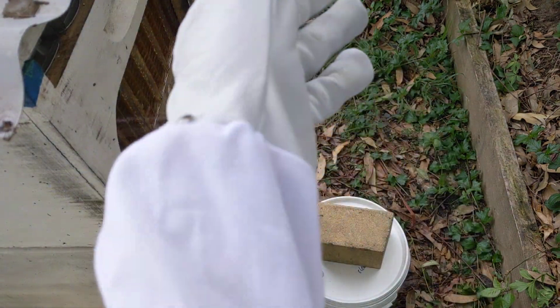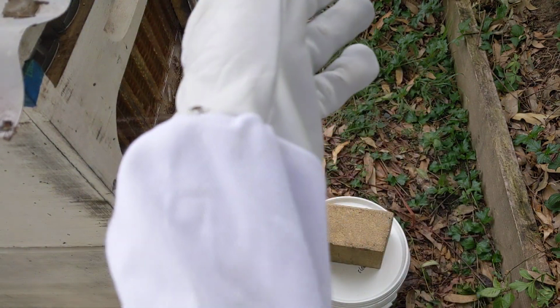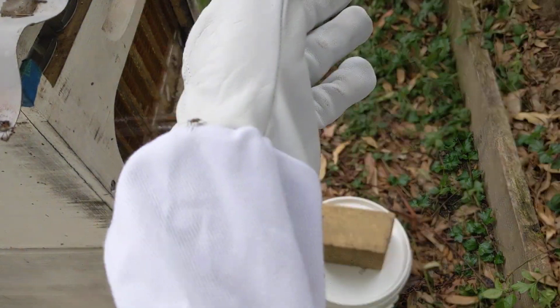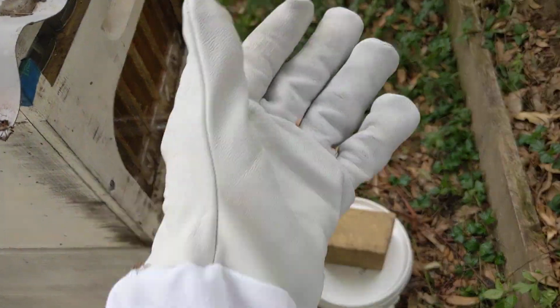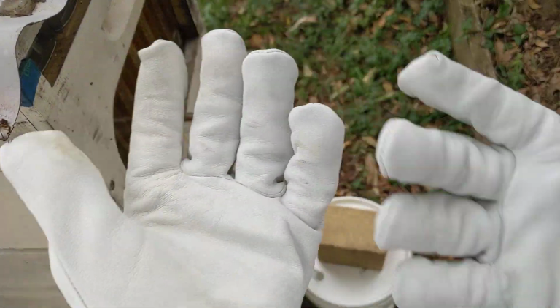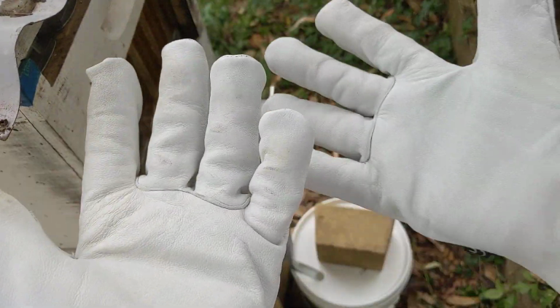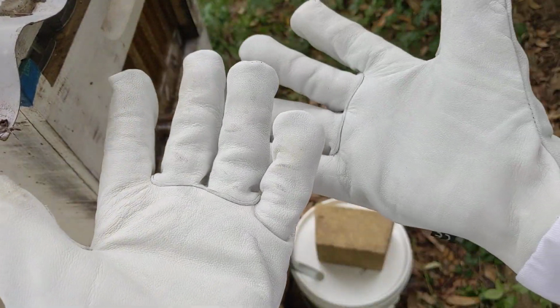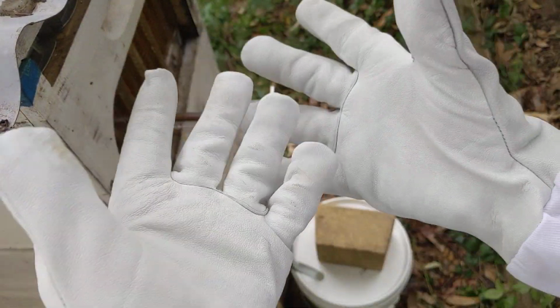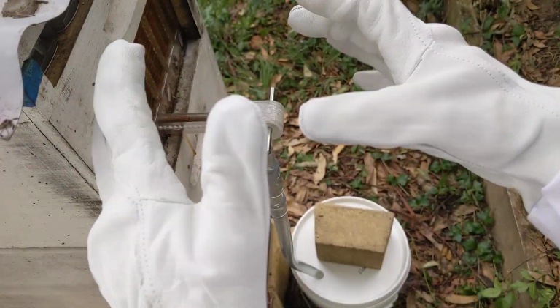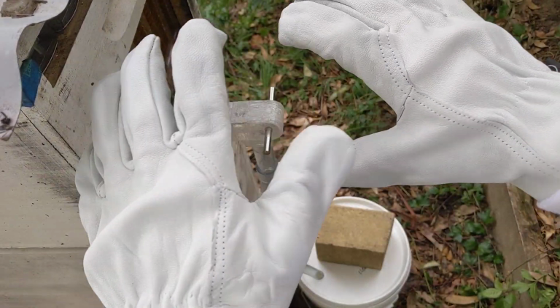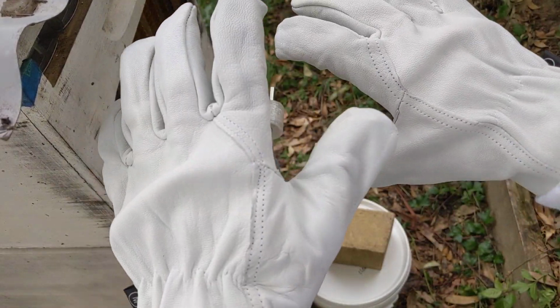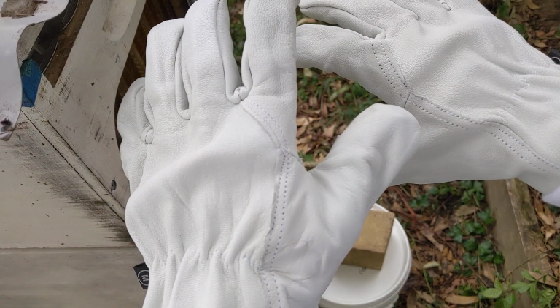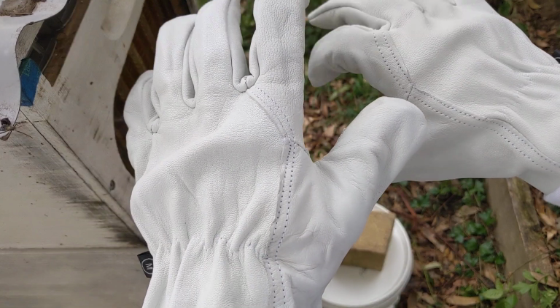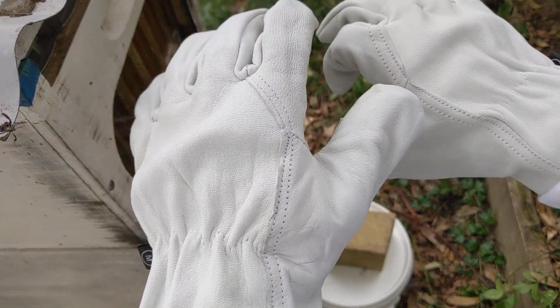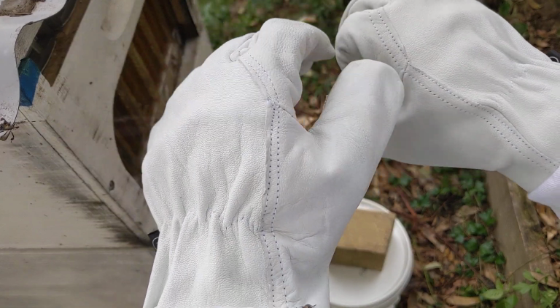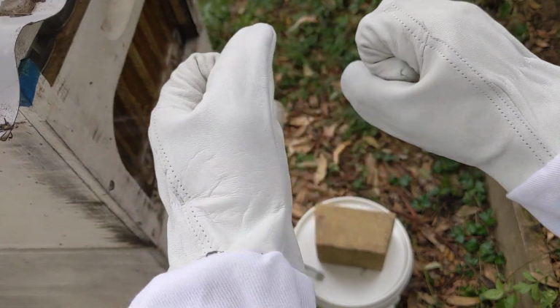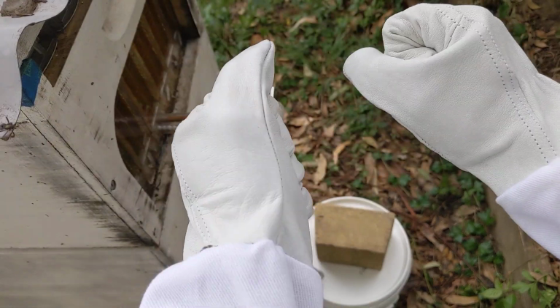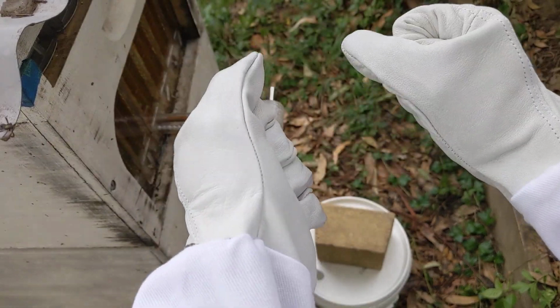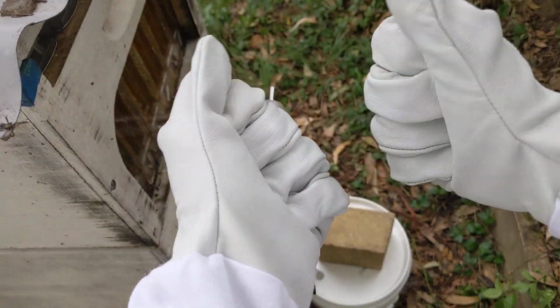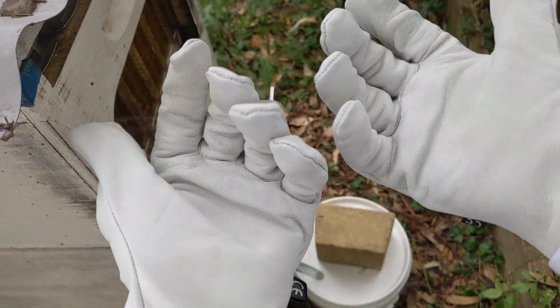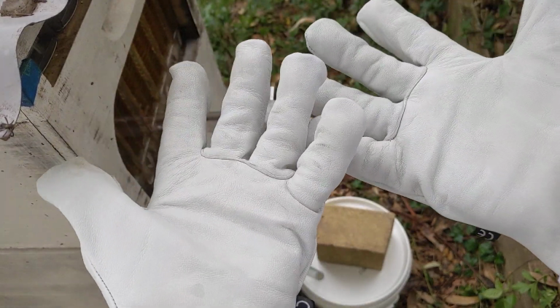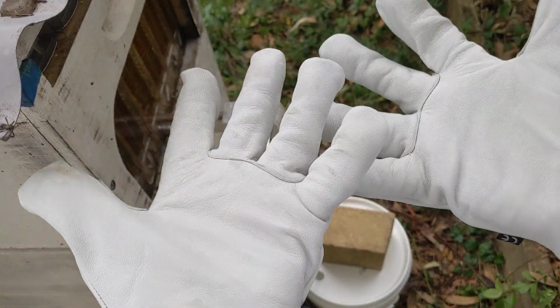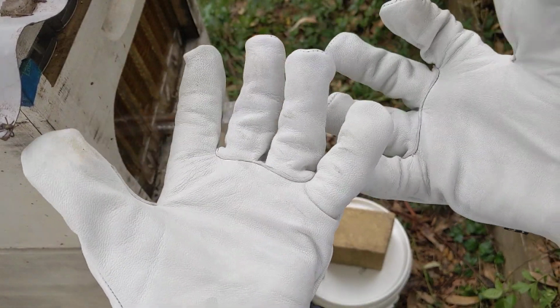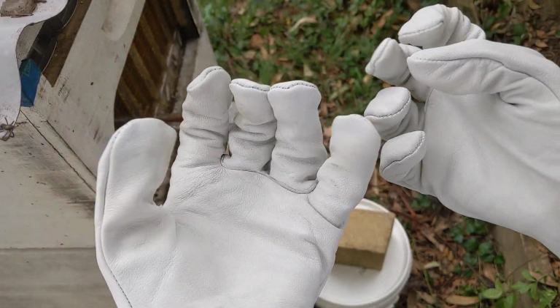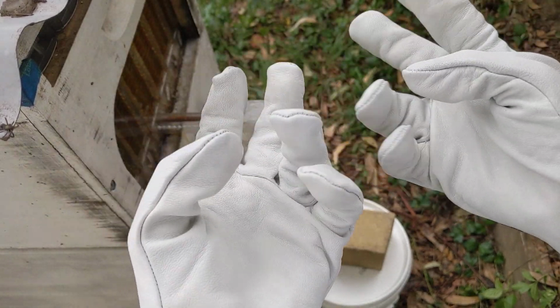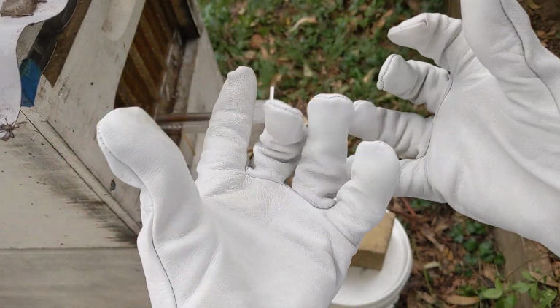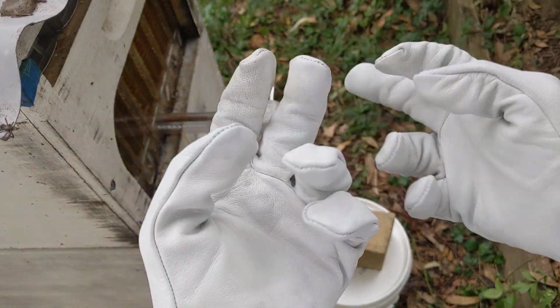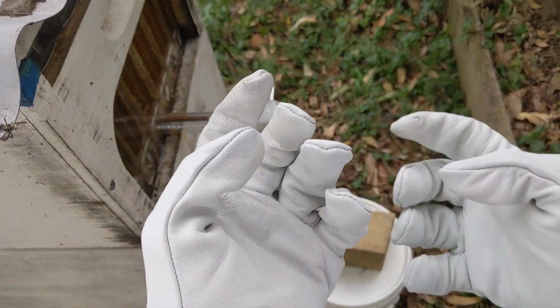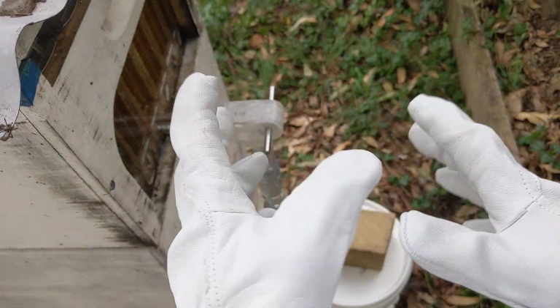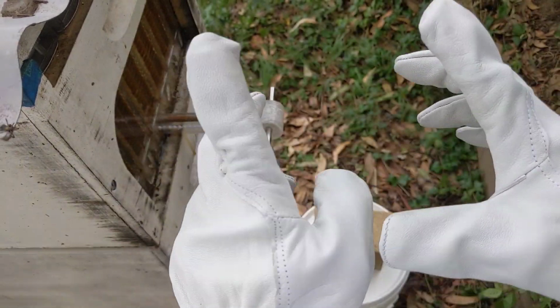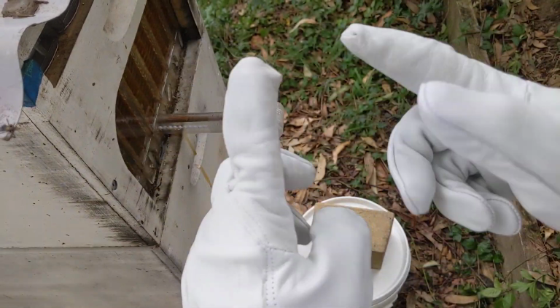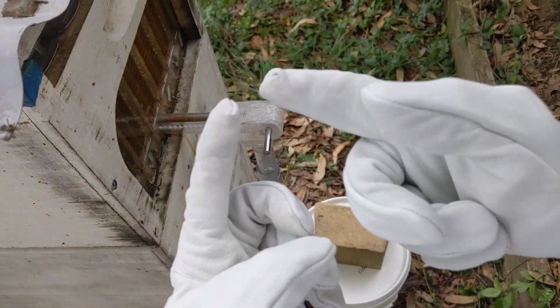I'm wearing new gloves — thank you Dylan — these are great, nice and supple and with no holes.